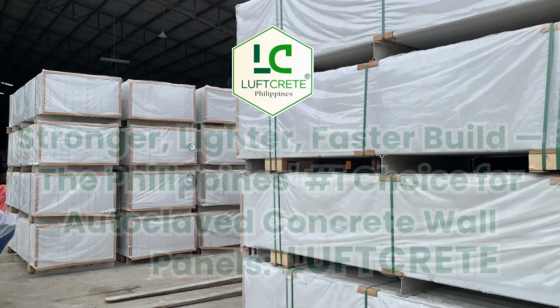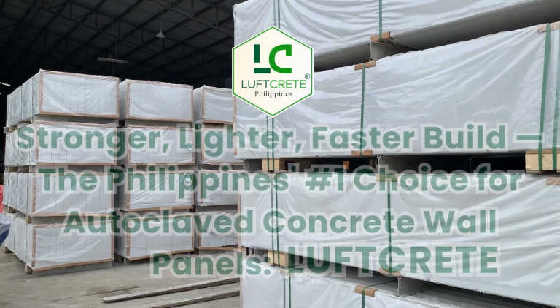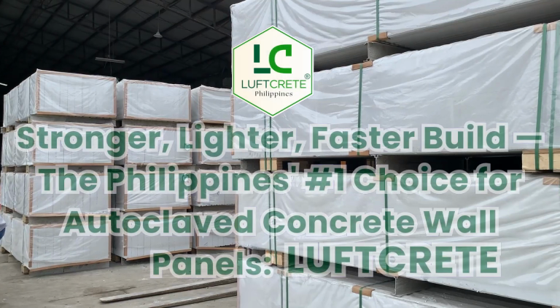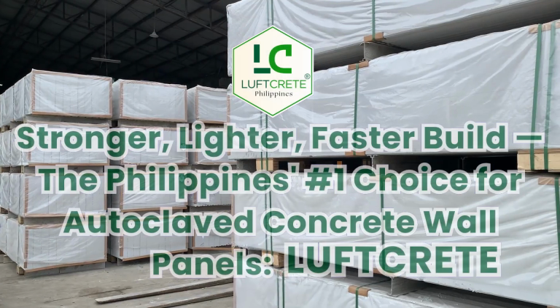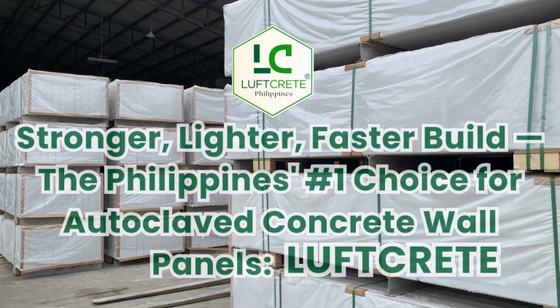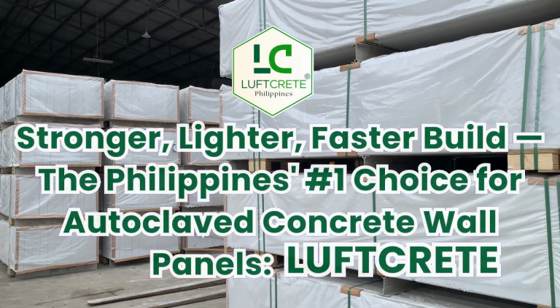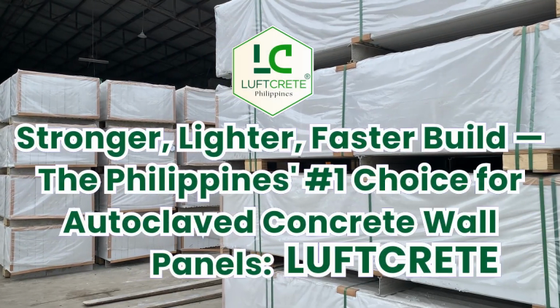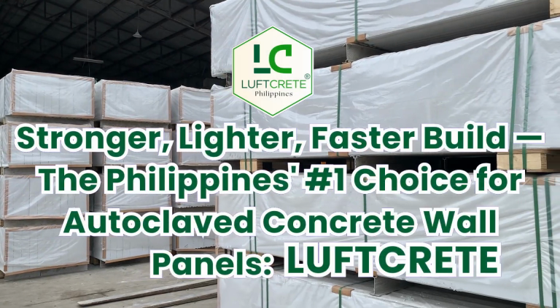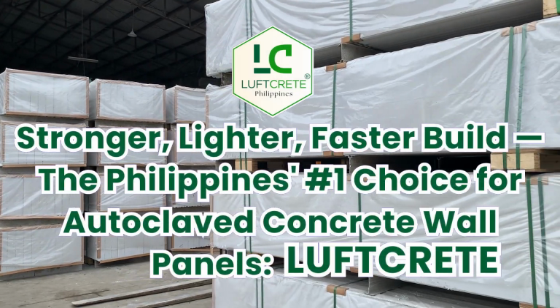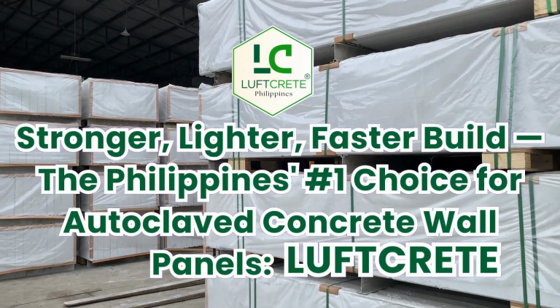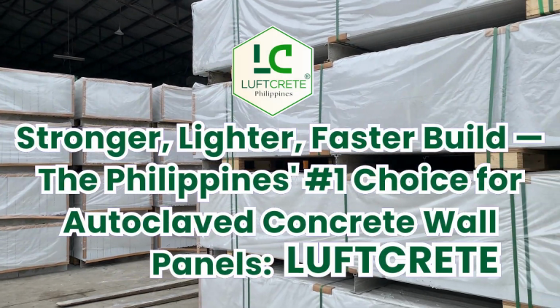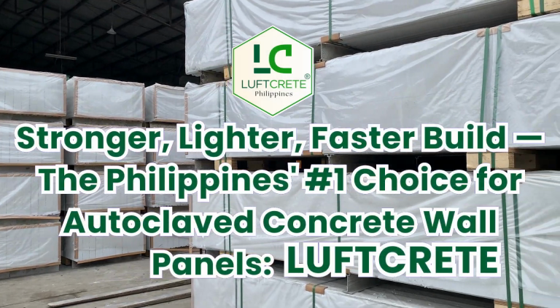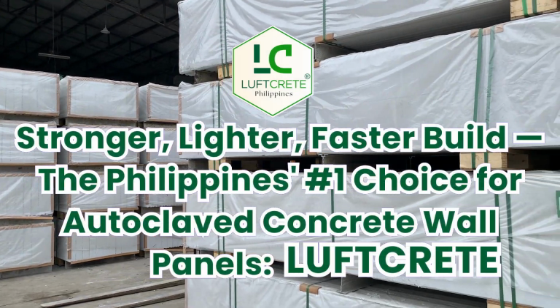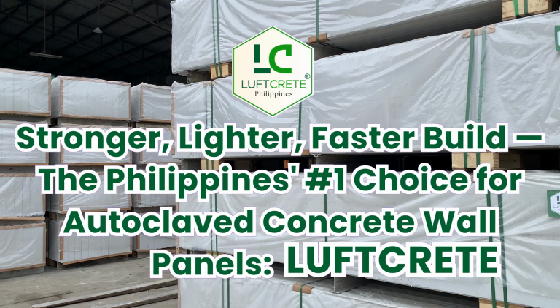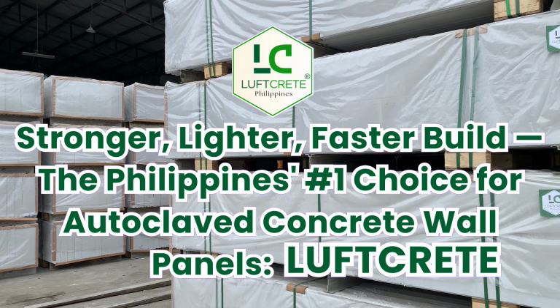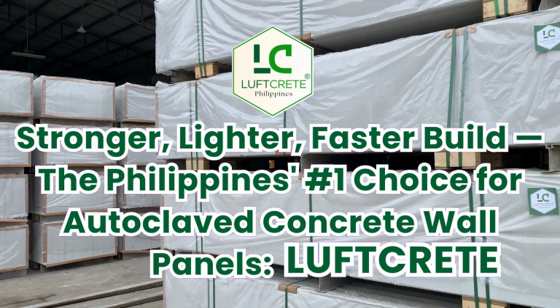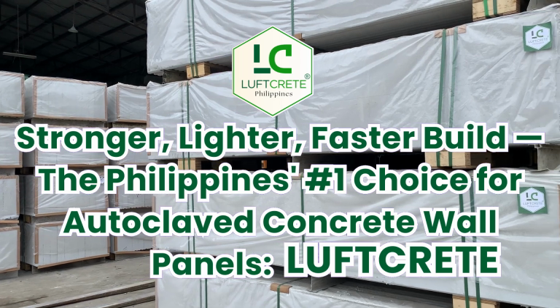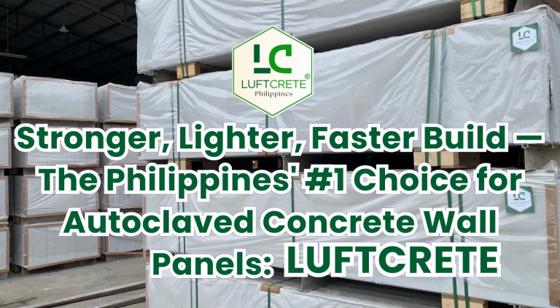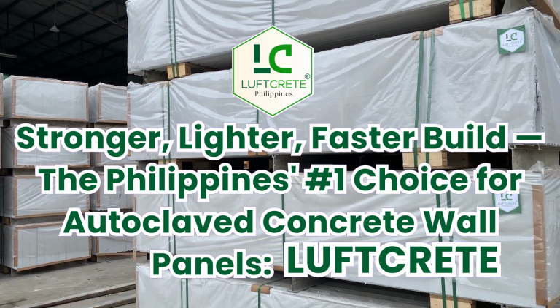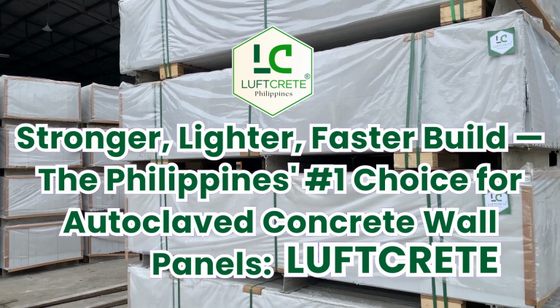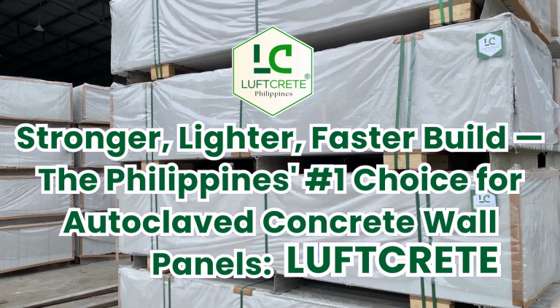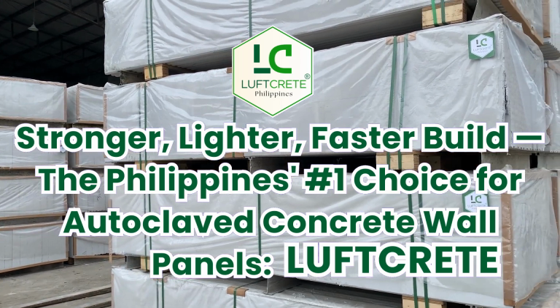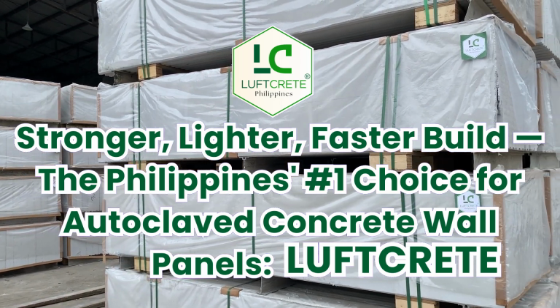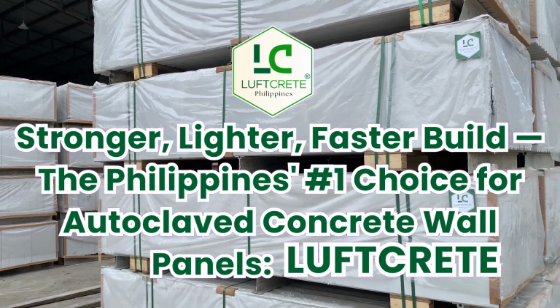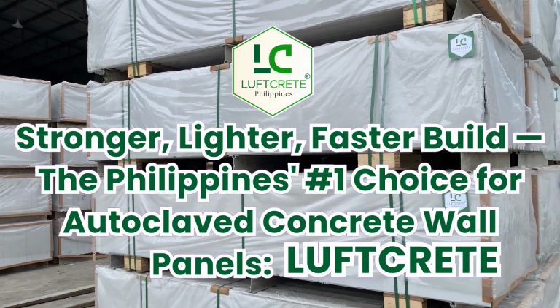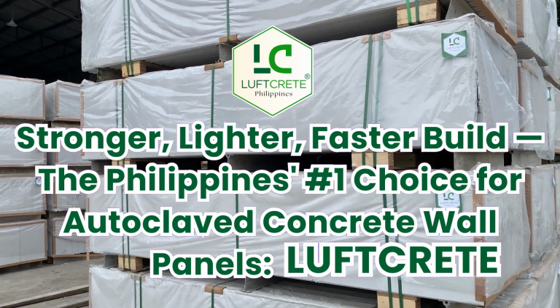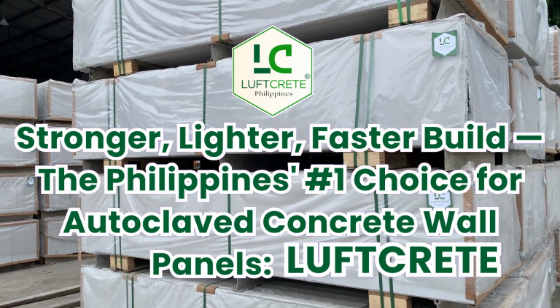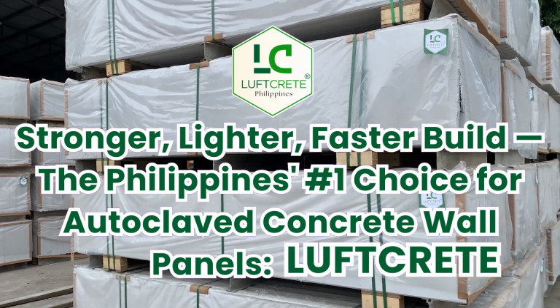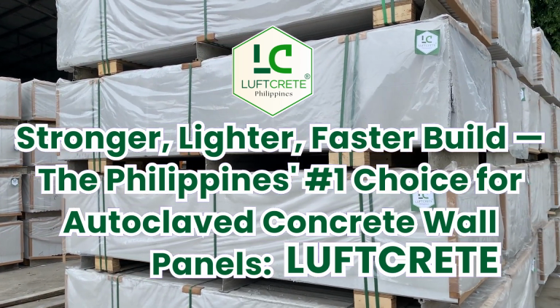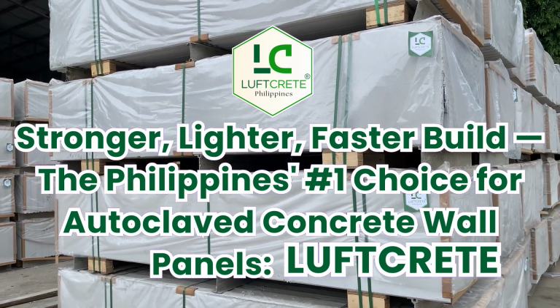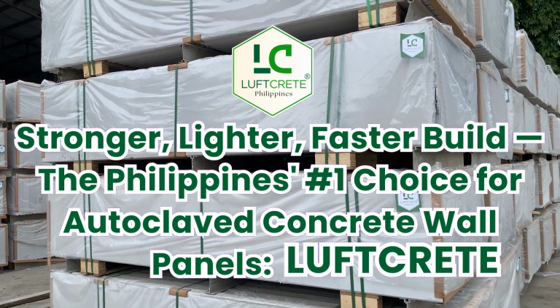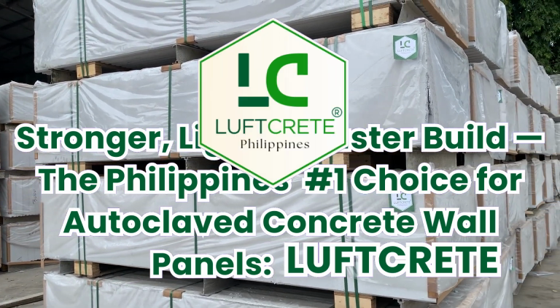Stronger, lighter, faster build. The Philippines' number one choice for autoclave concrete wall panels. Luftgrit.